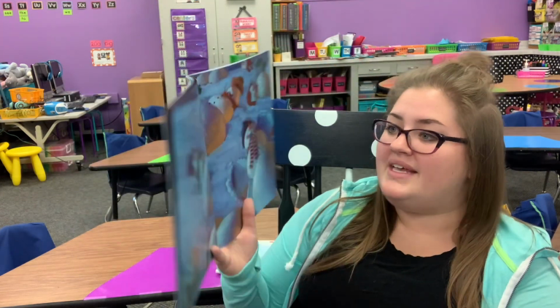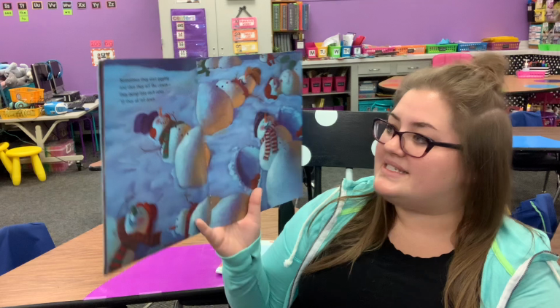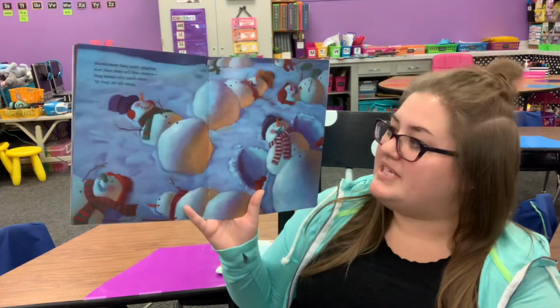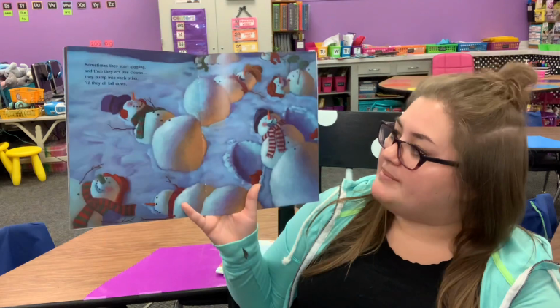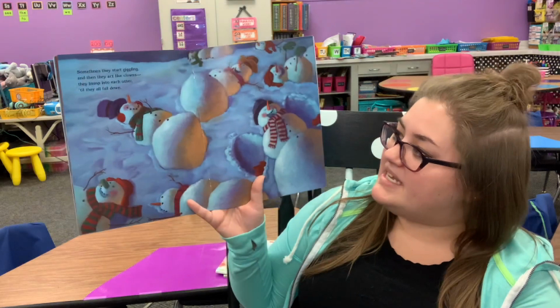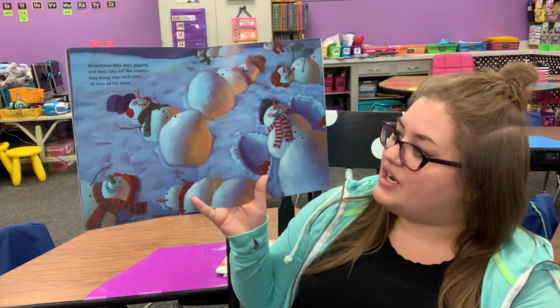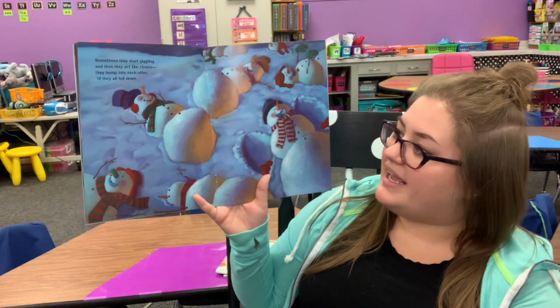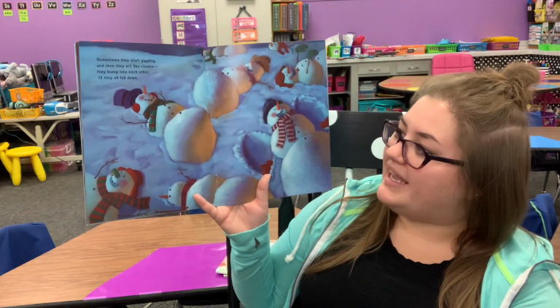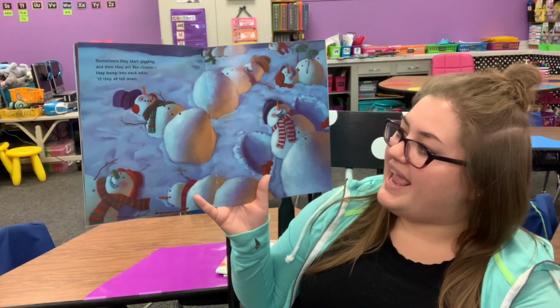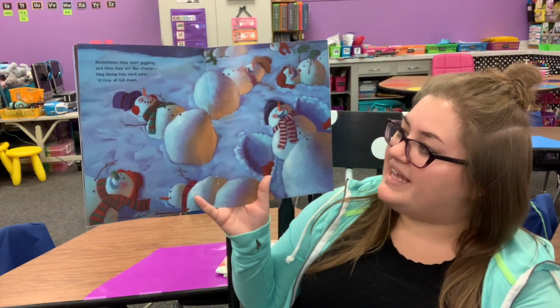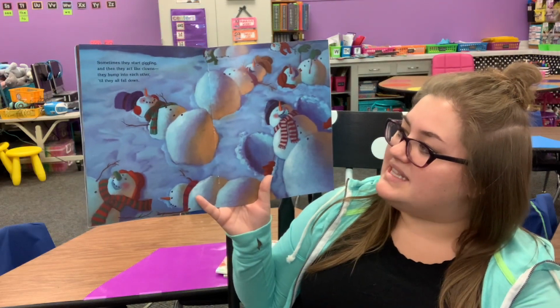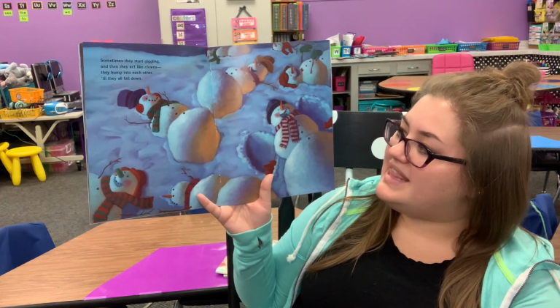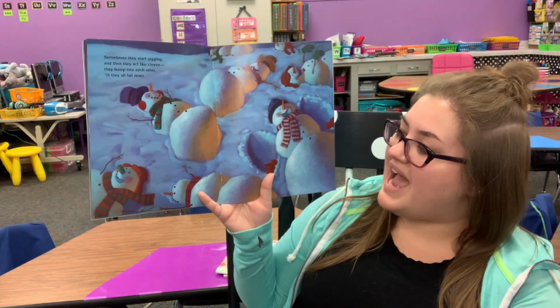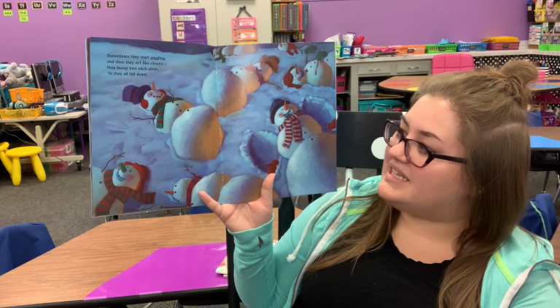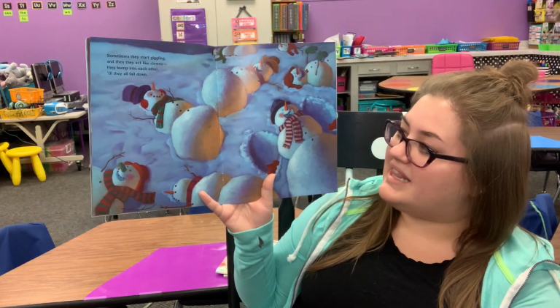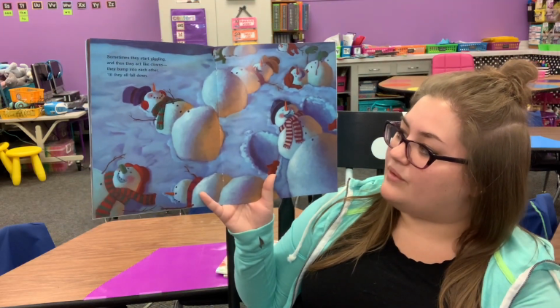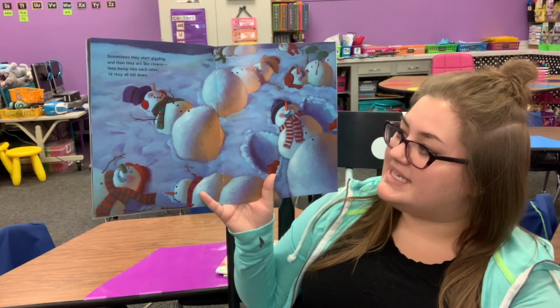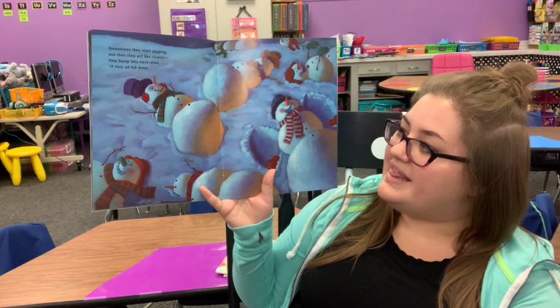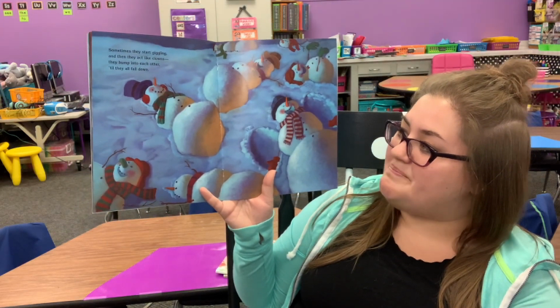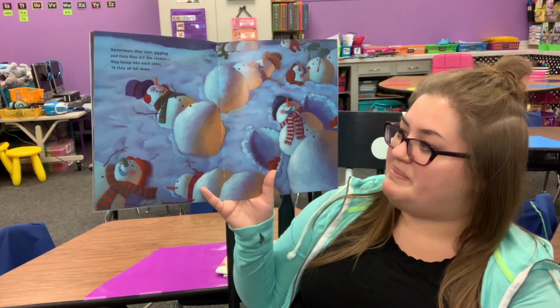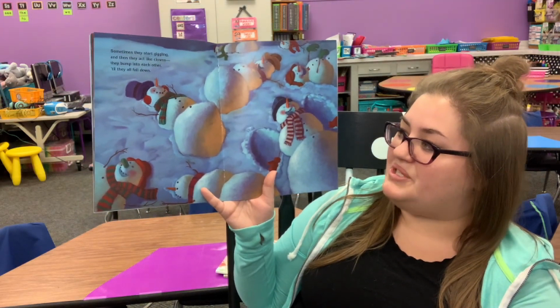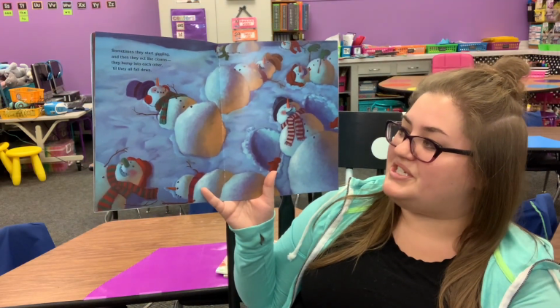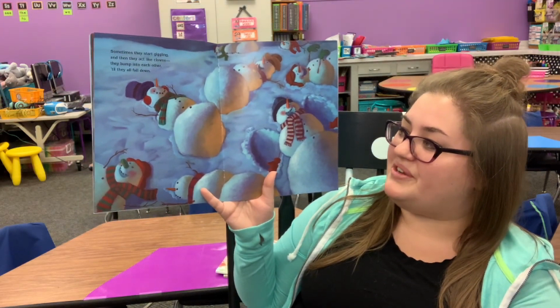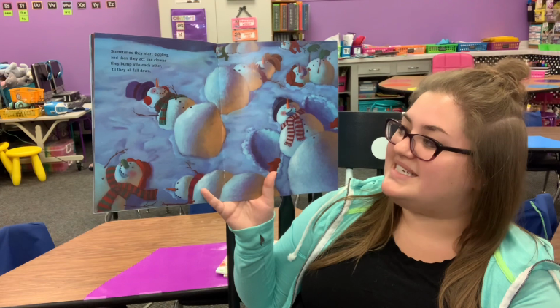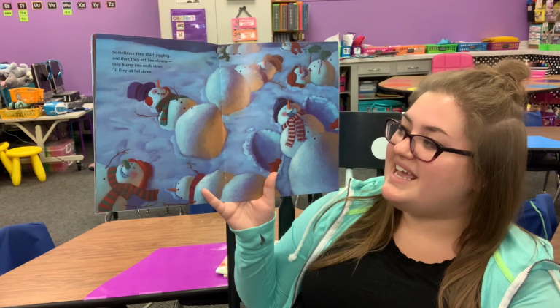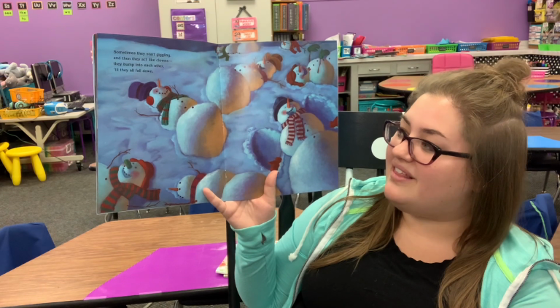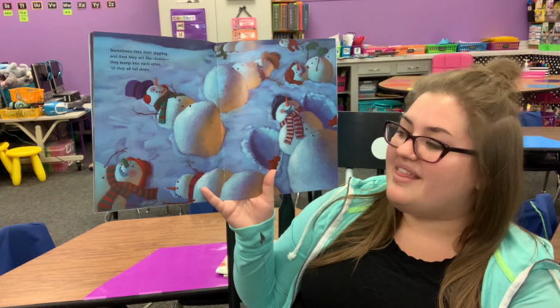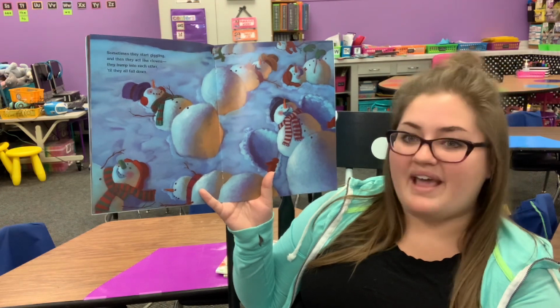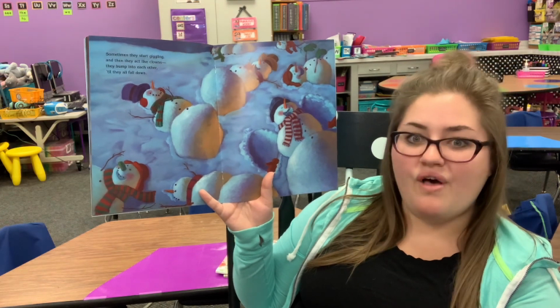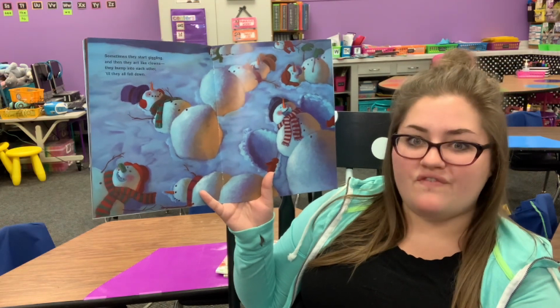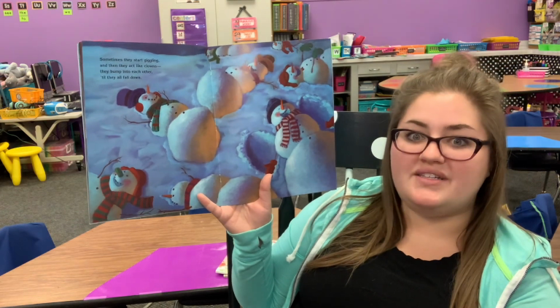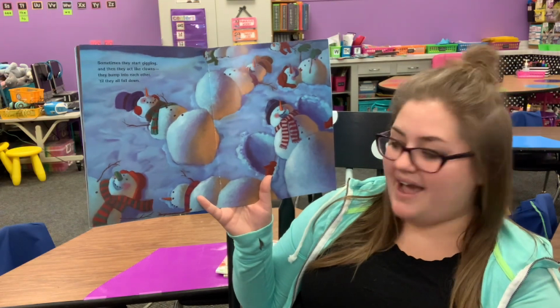Sometimes they start giggling and then they act like clowns. They bump into each other till they all fall down.